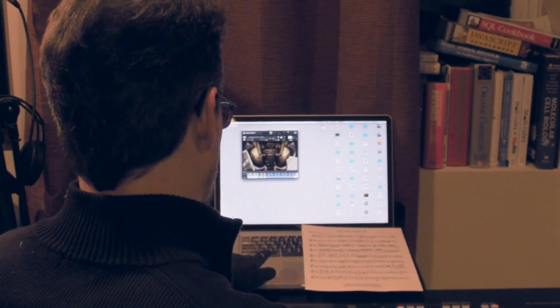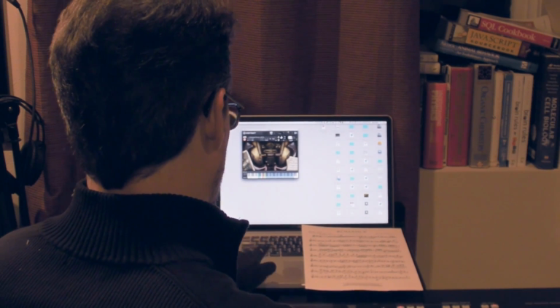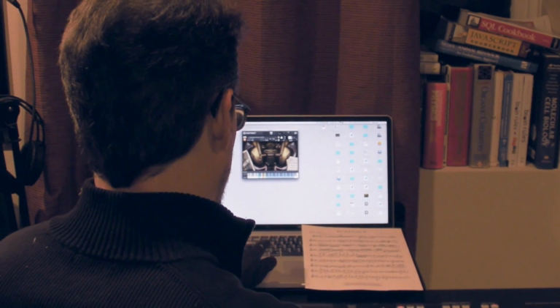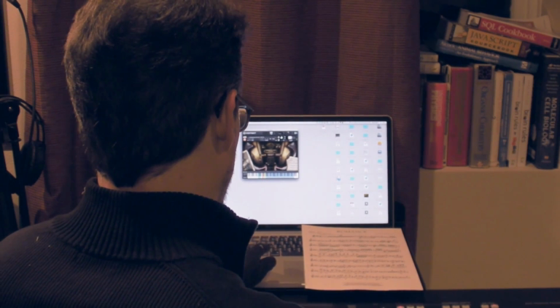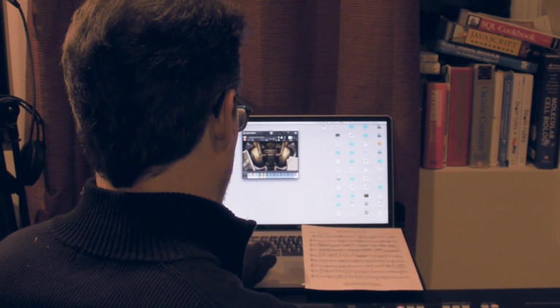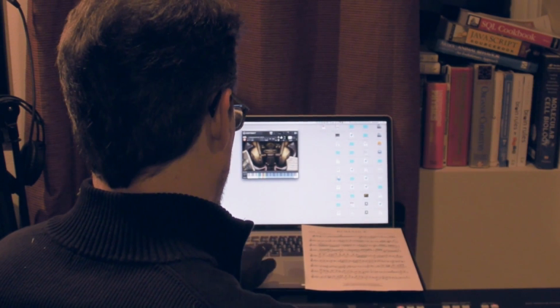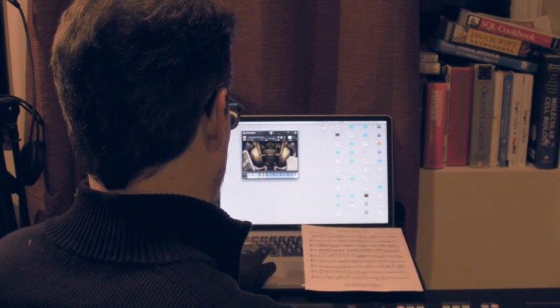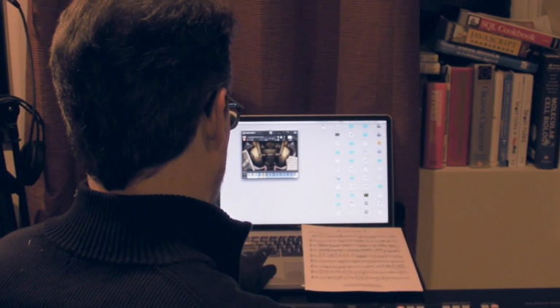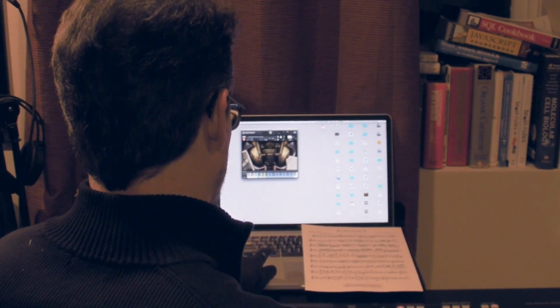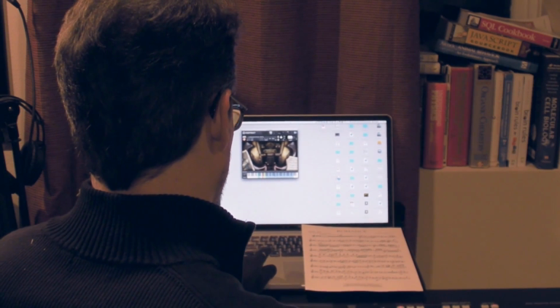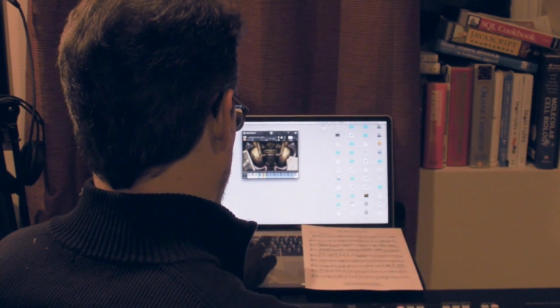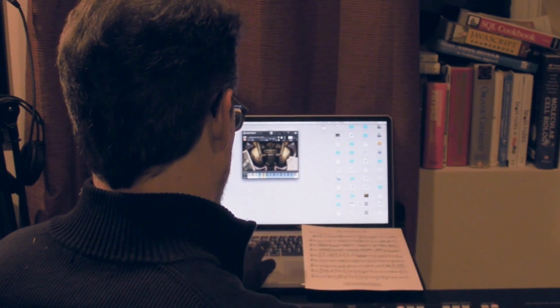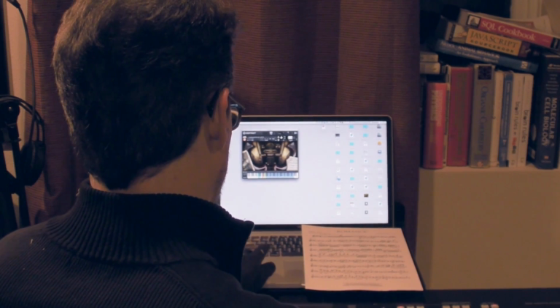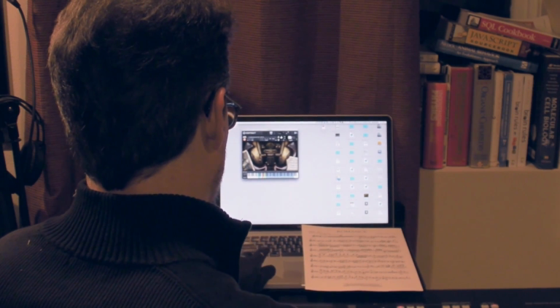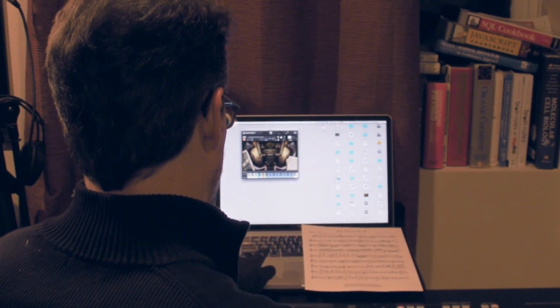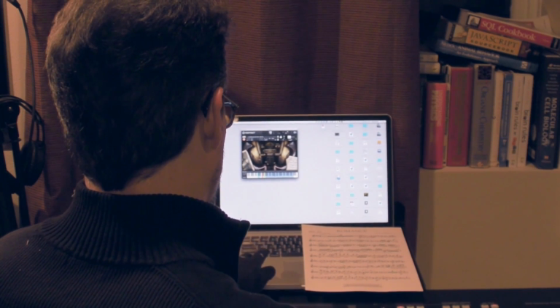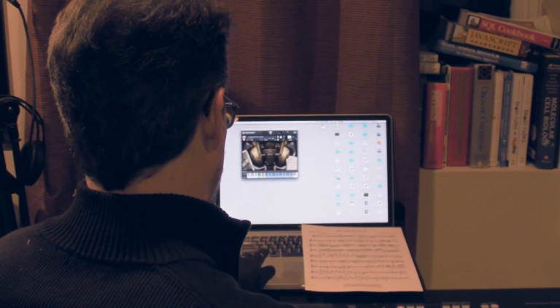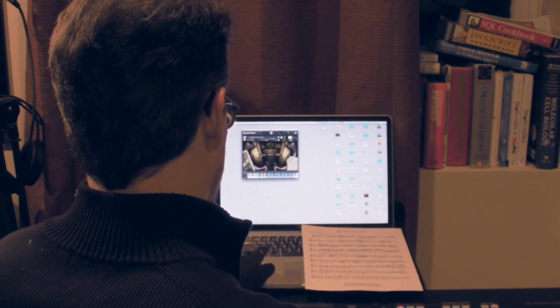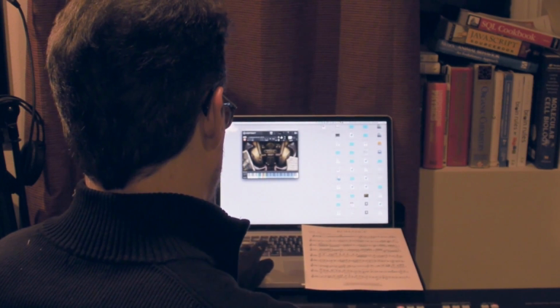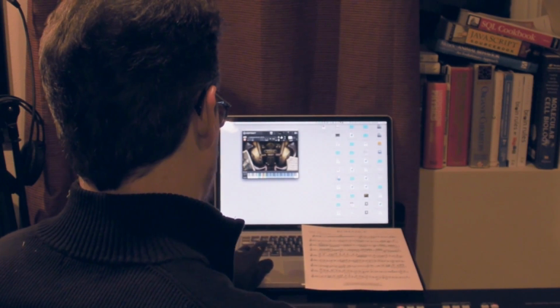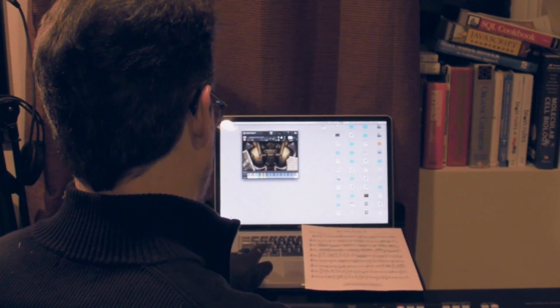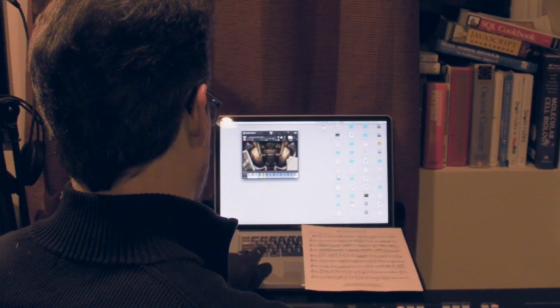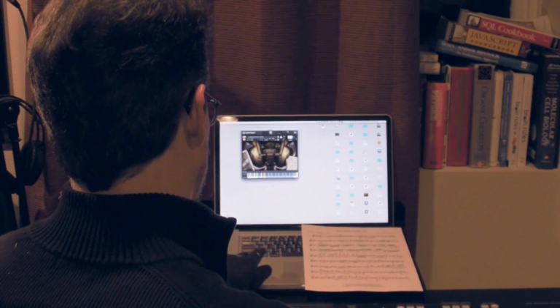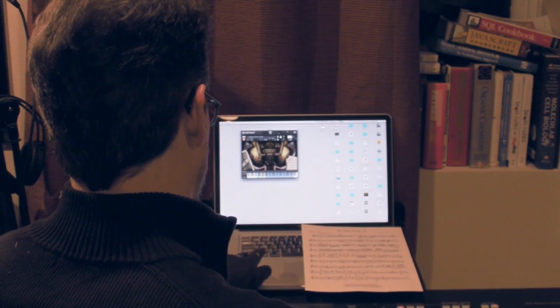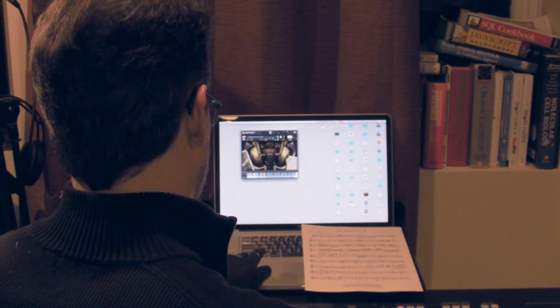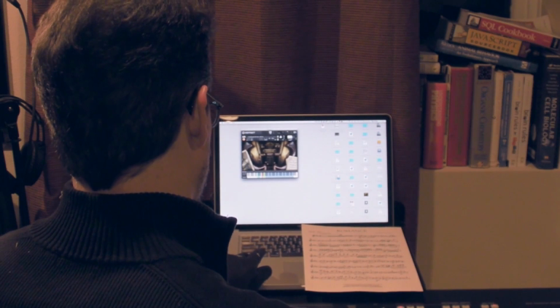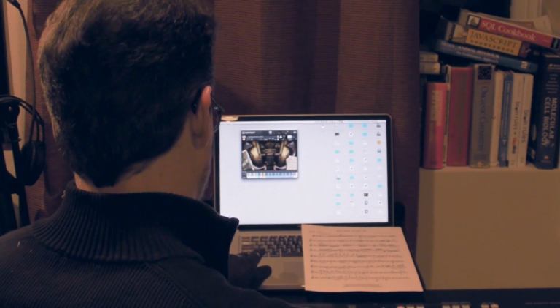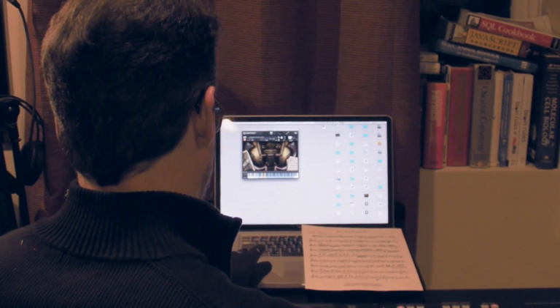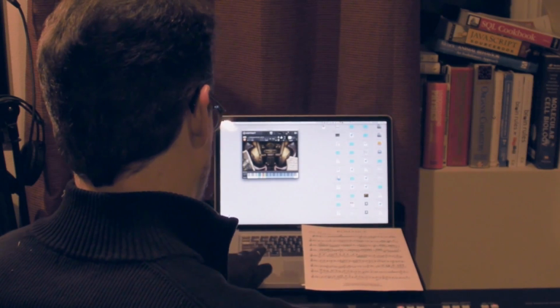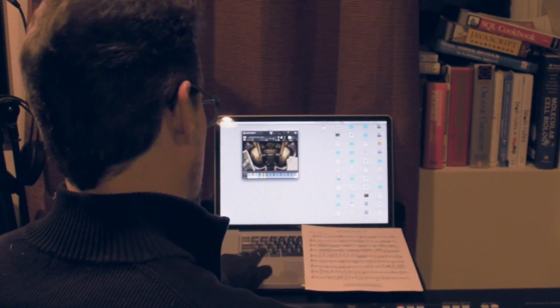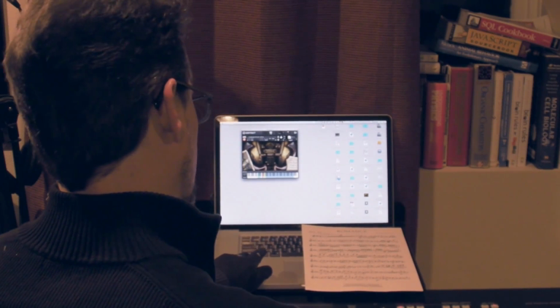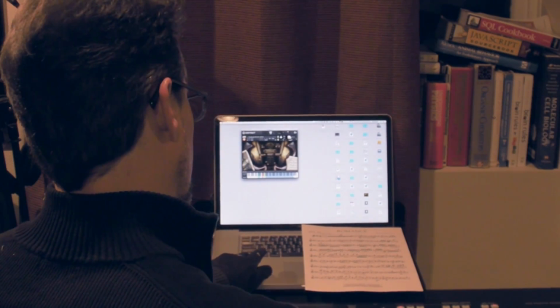I've never had a violin lesson in my life, but with a little practice, I could make music that sounded like I've been playing for years.